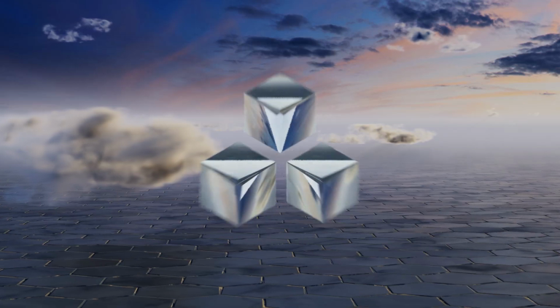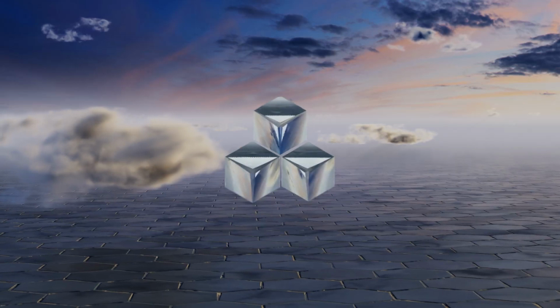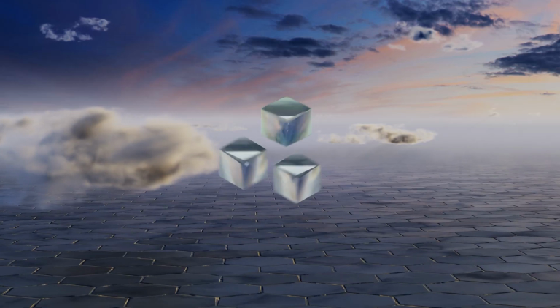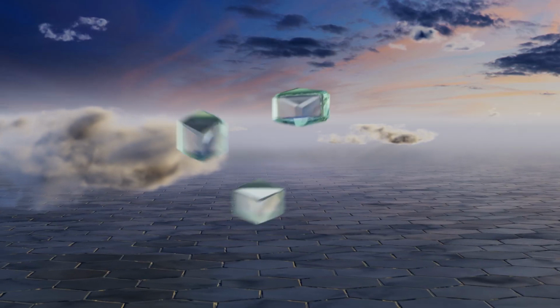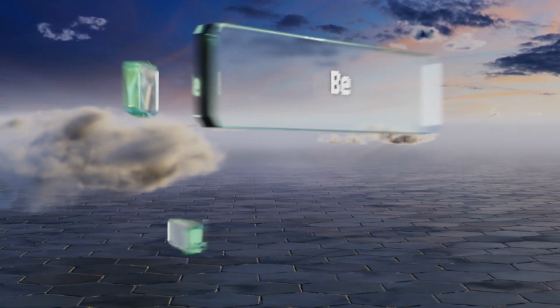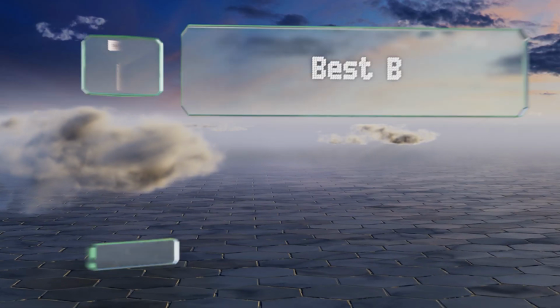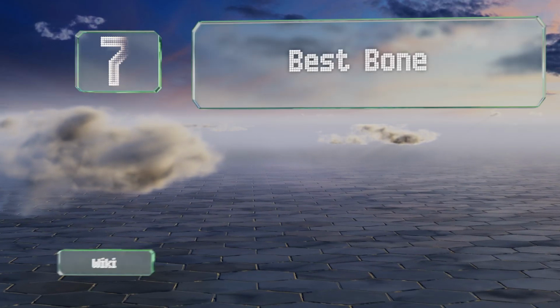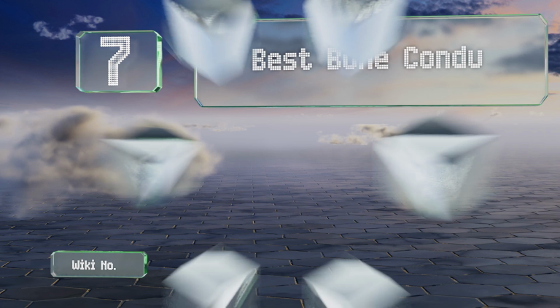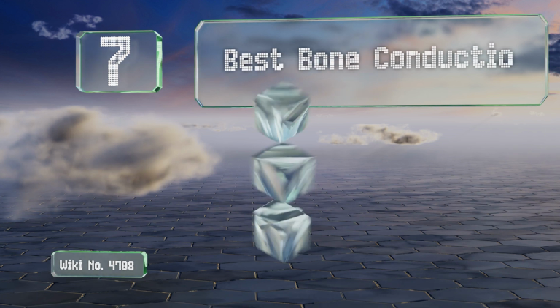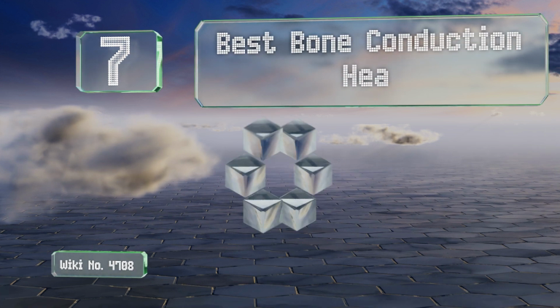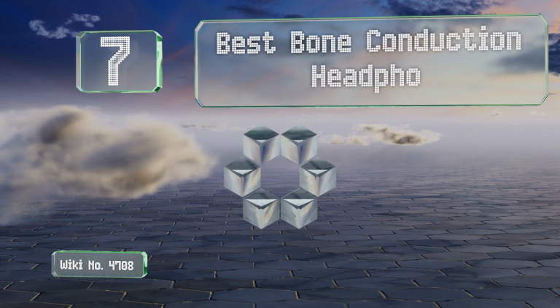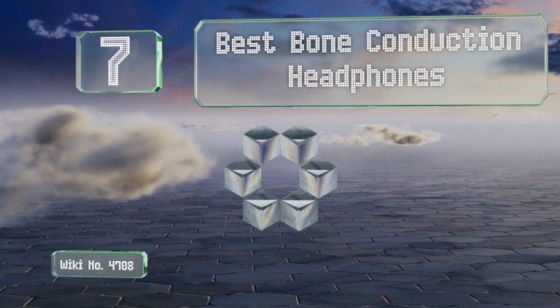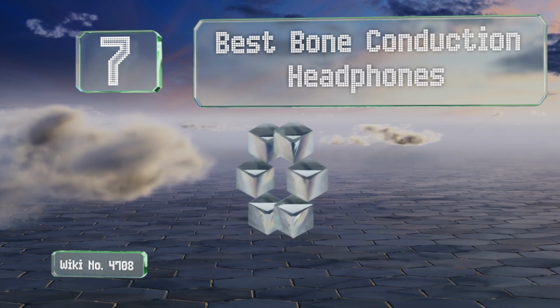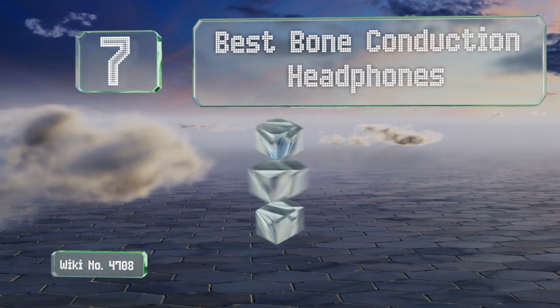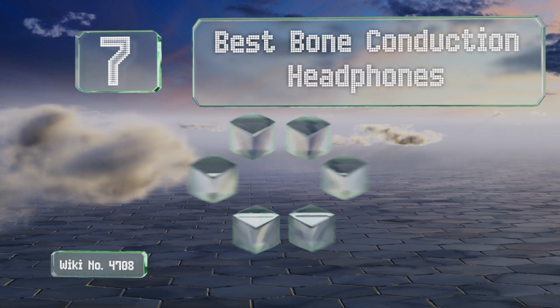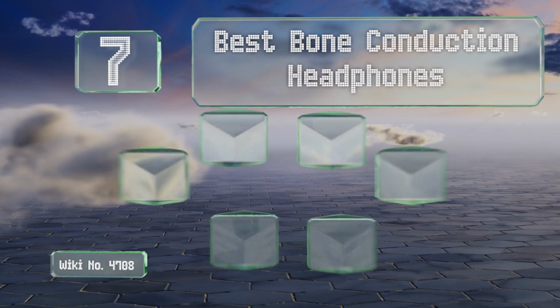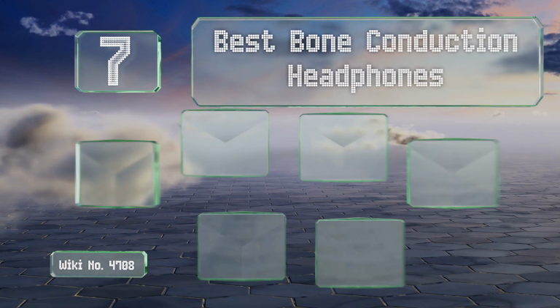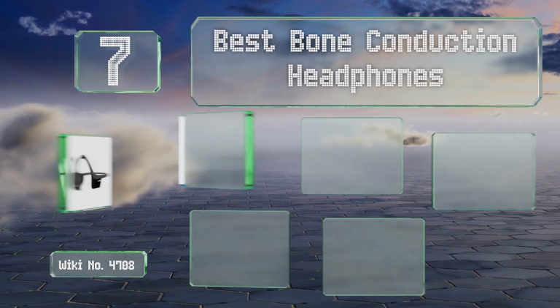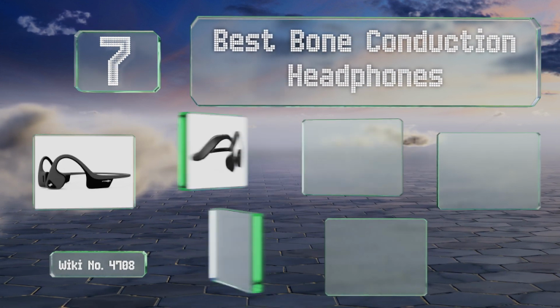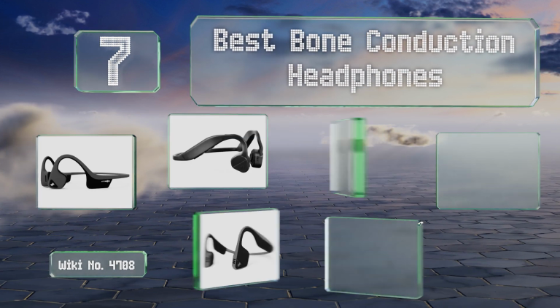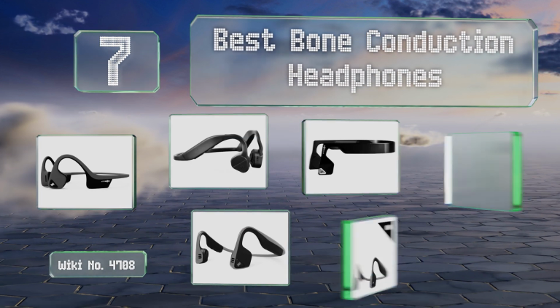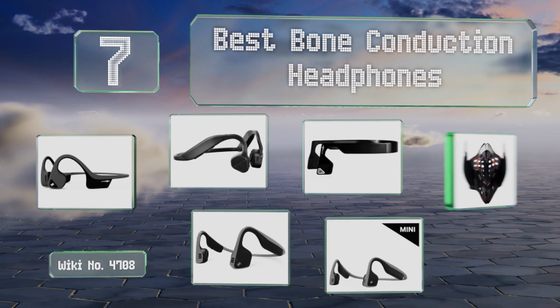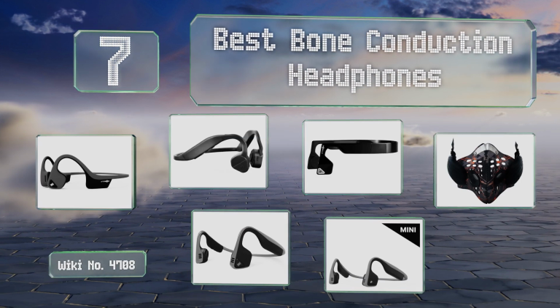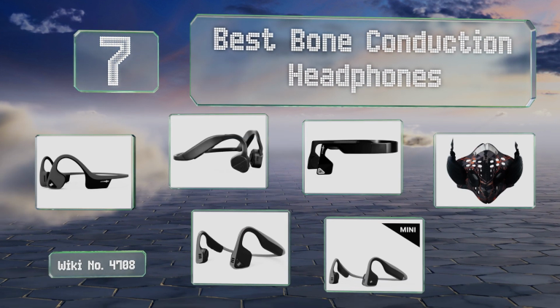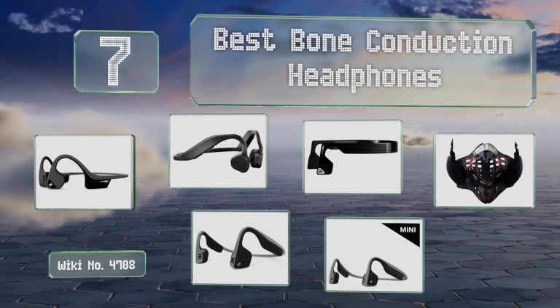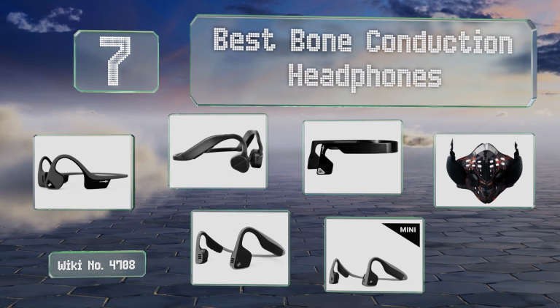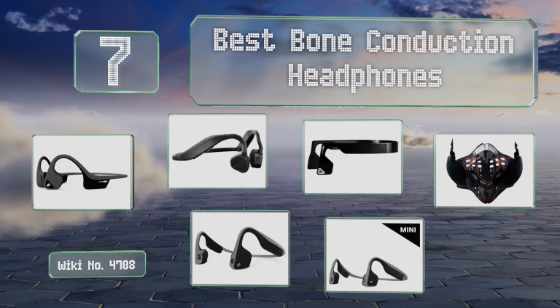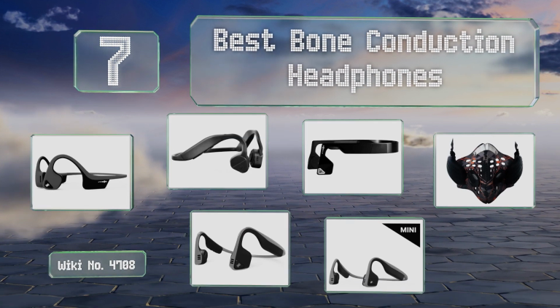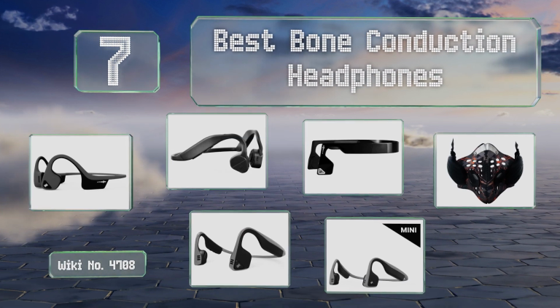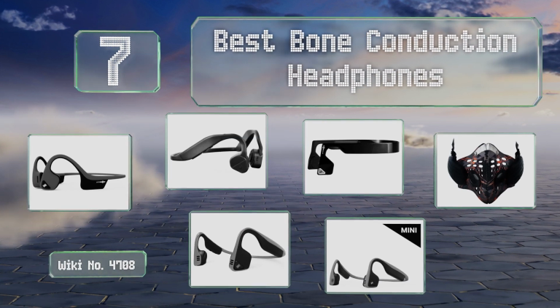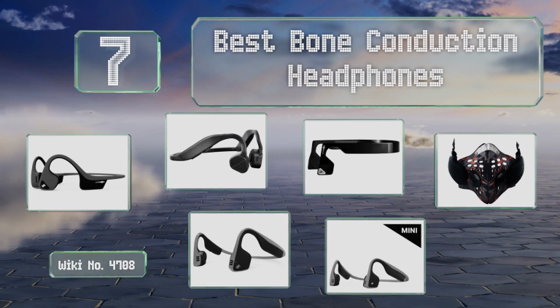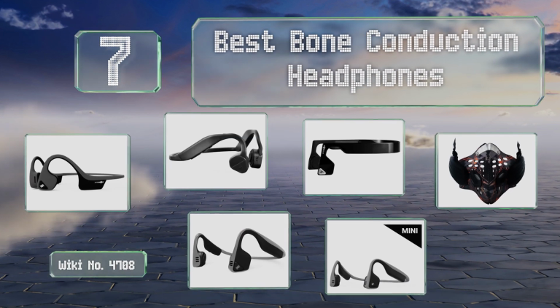EasyVid presents the seven best bone conduction headphones. Let's get started with the list.